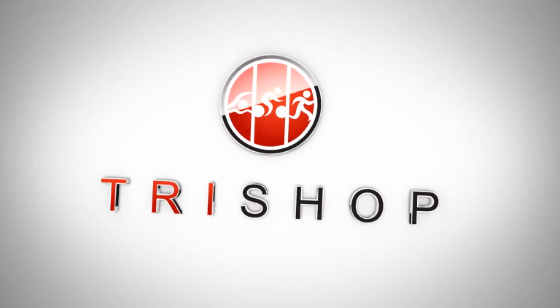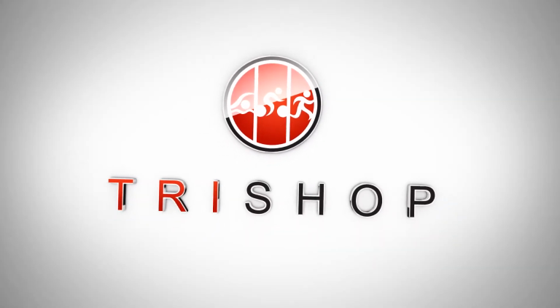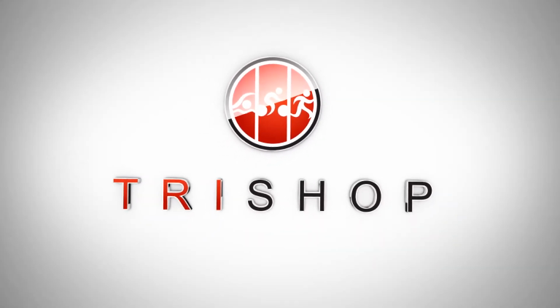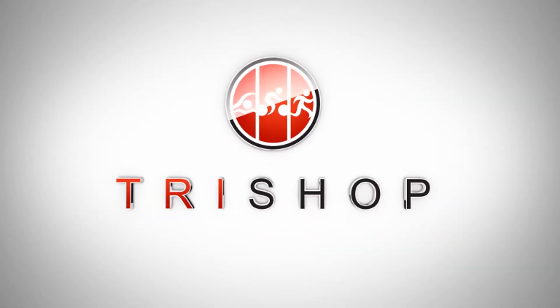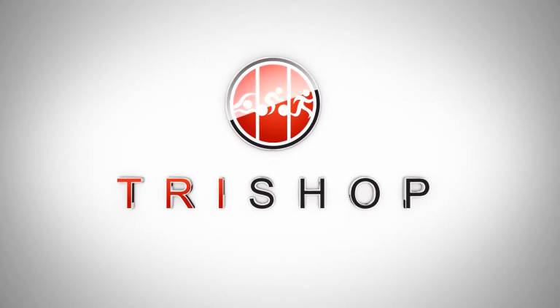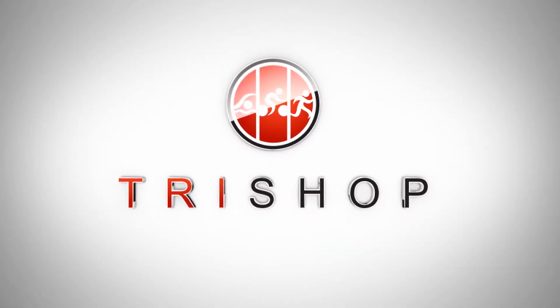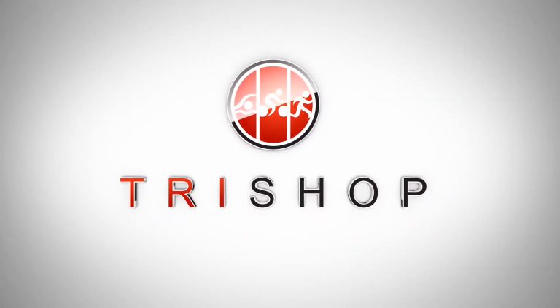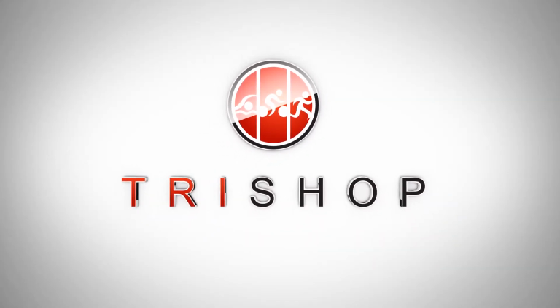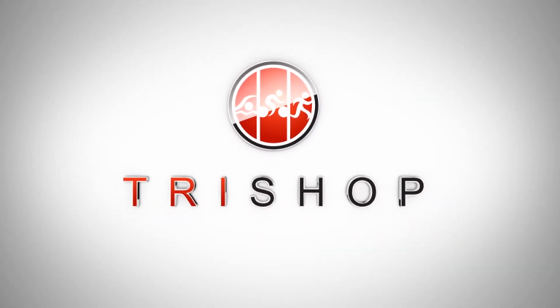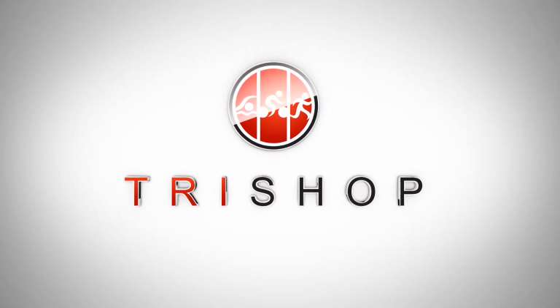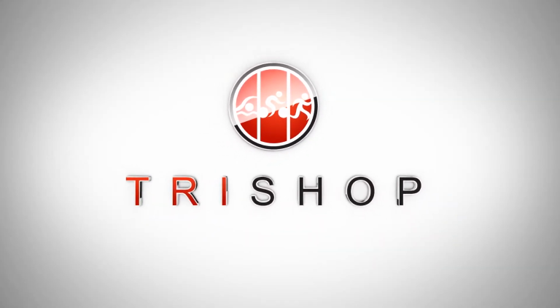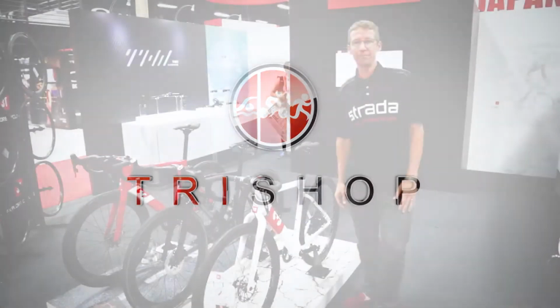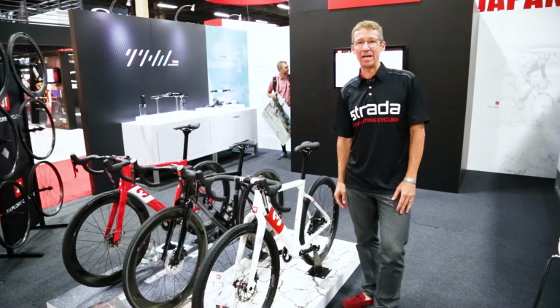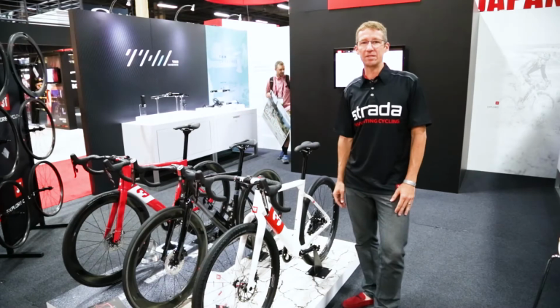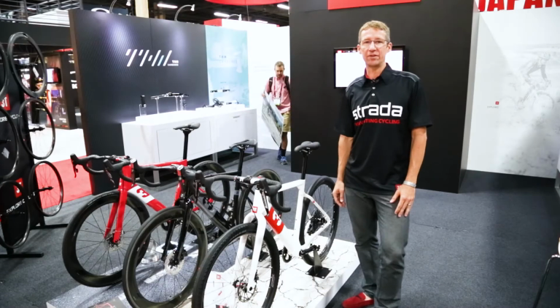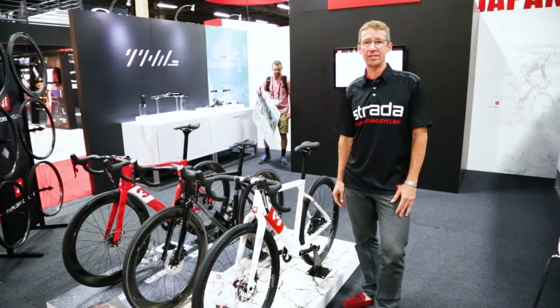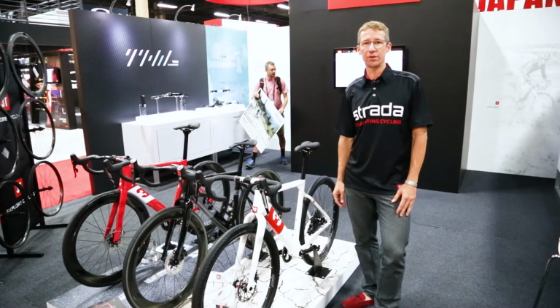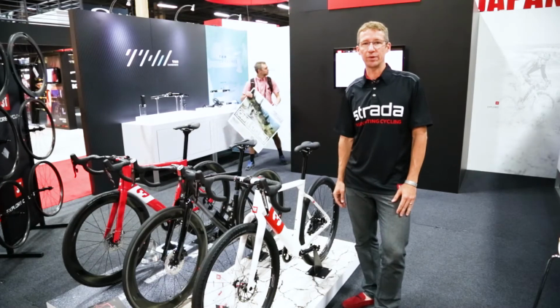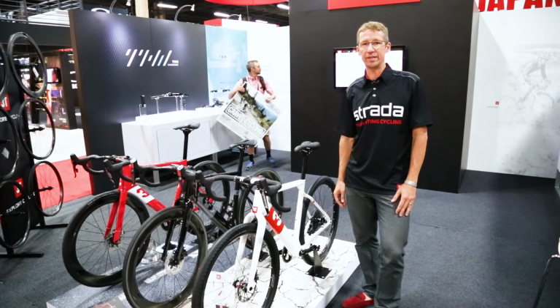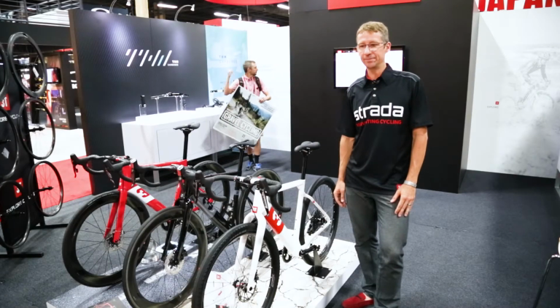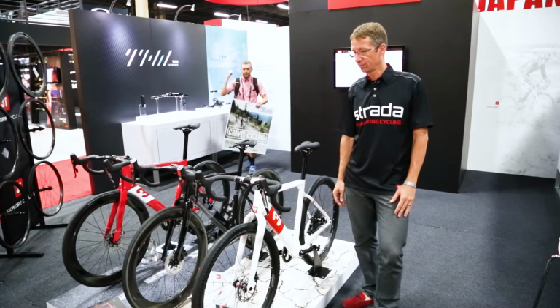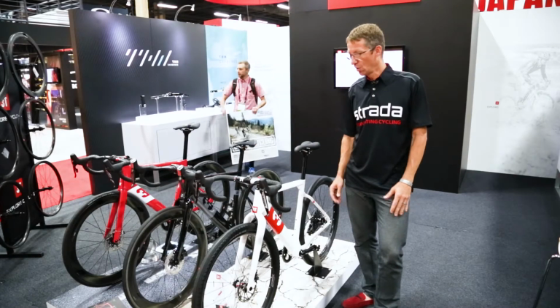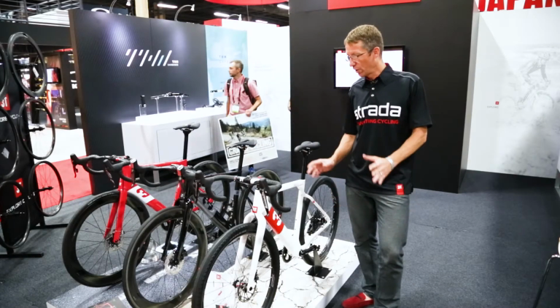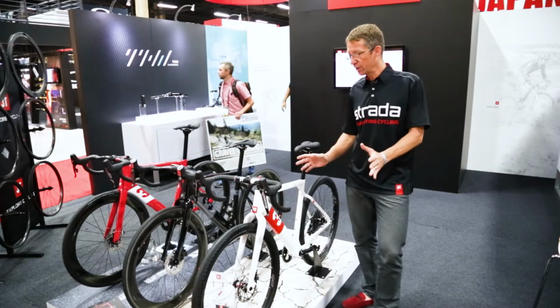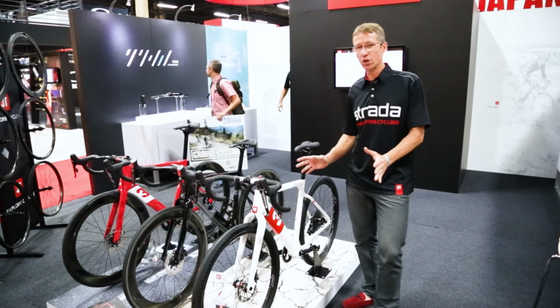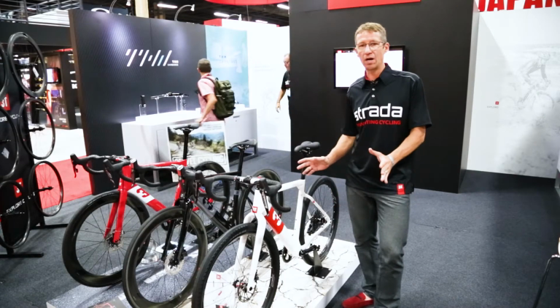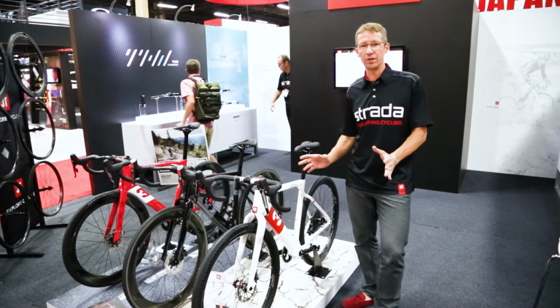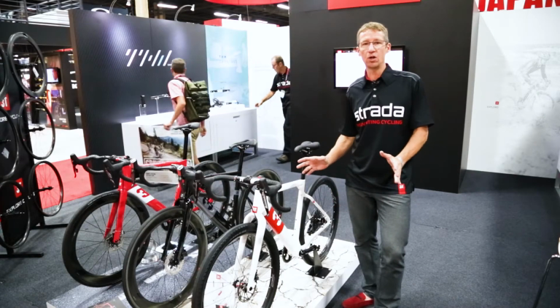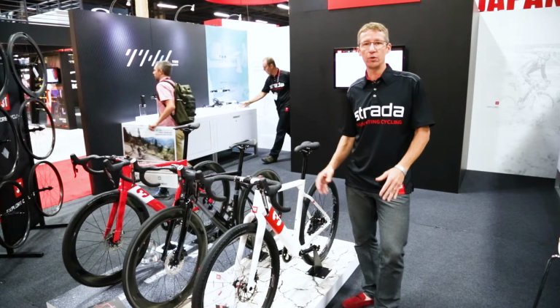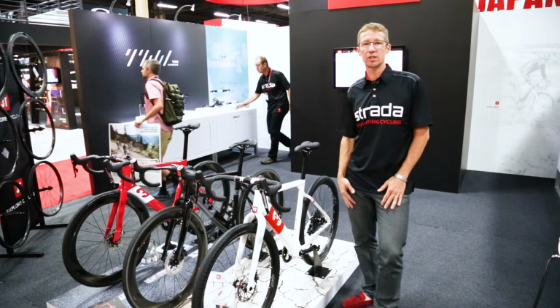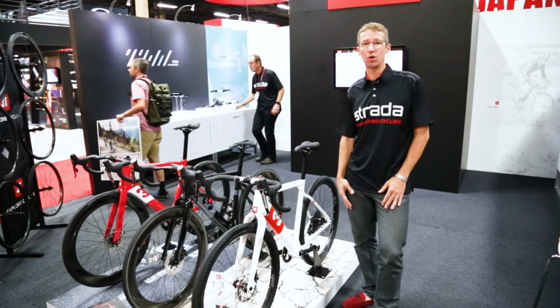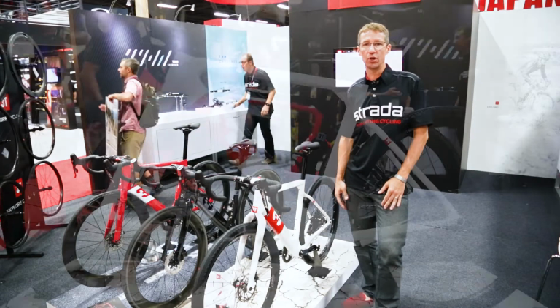Good morning, welcome to Interbike 2017. My name is Dave Kasel with 3T. We're here to show off the all-new Exploro.